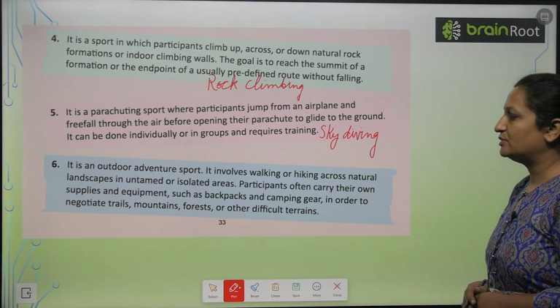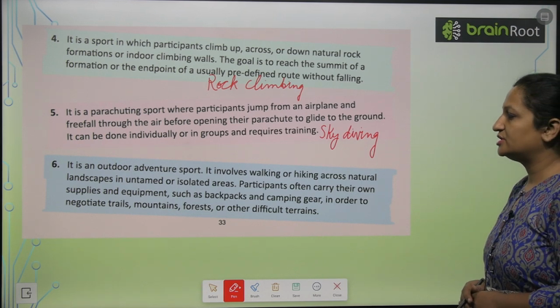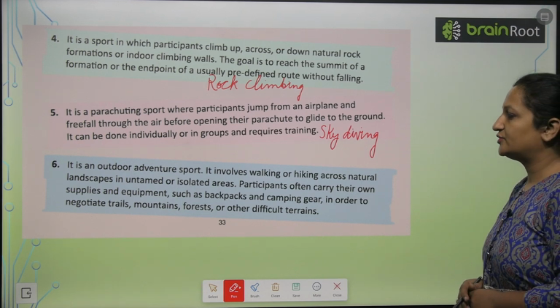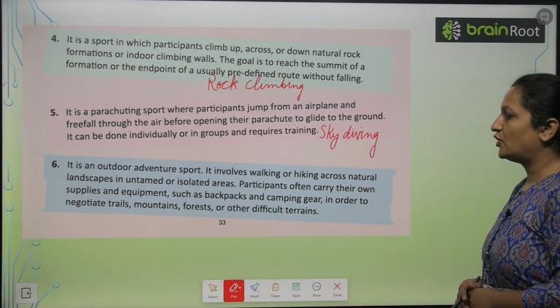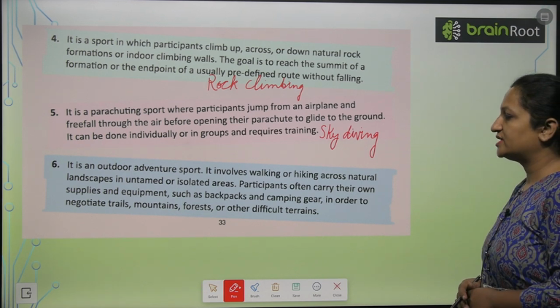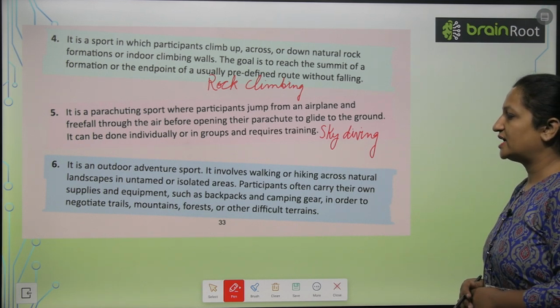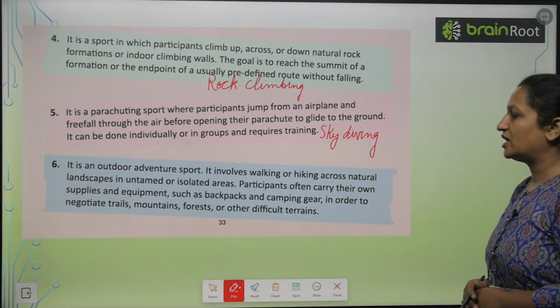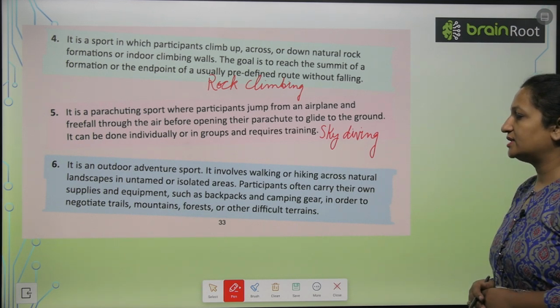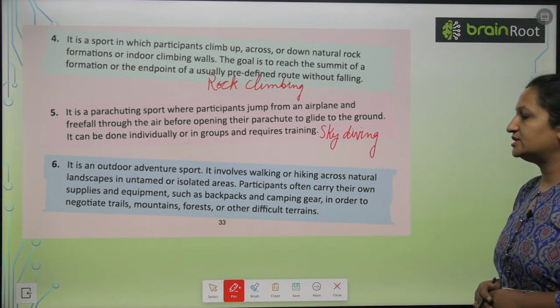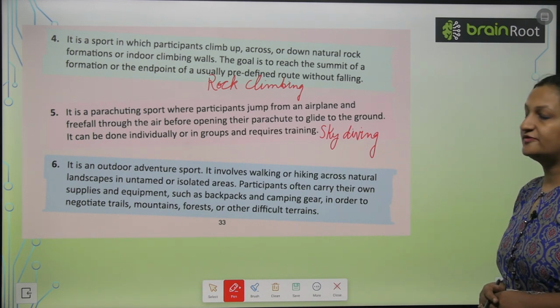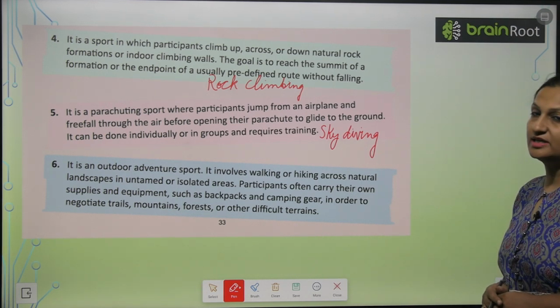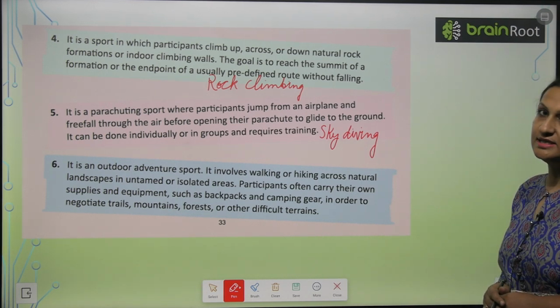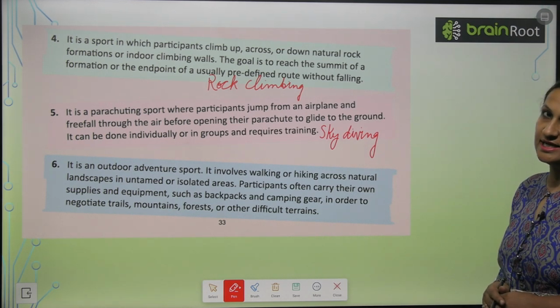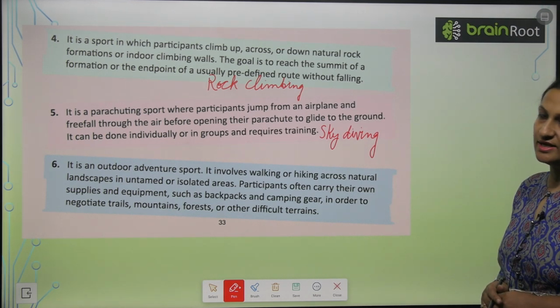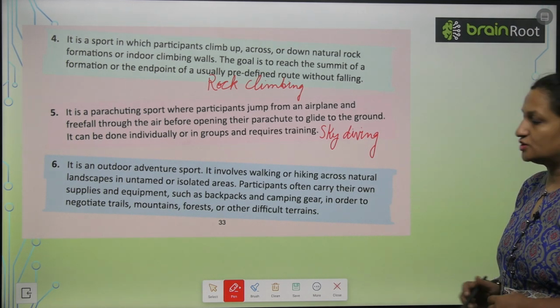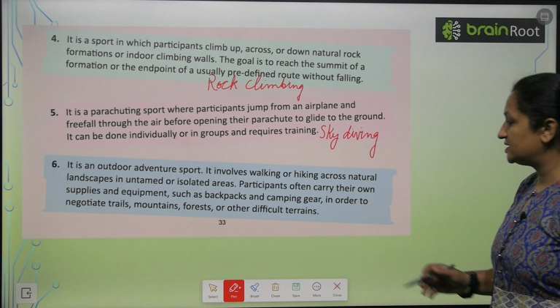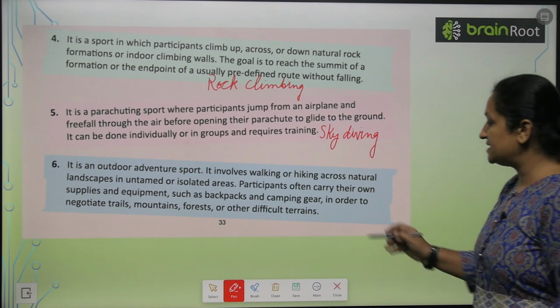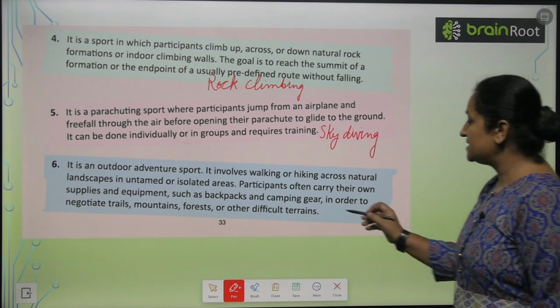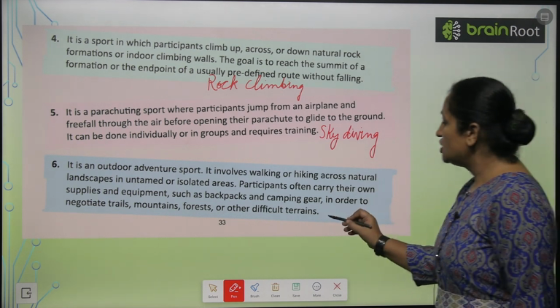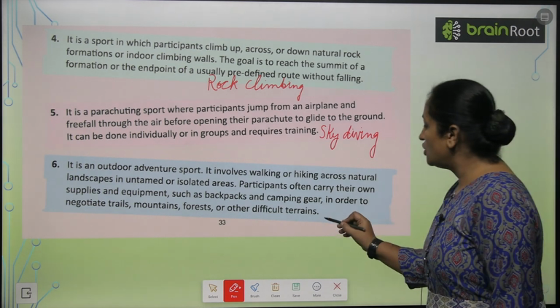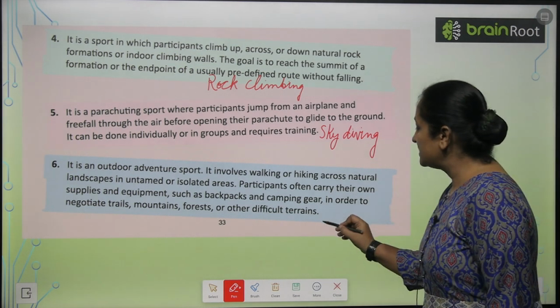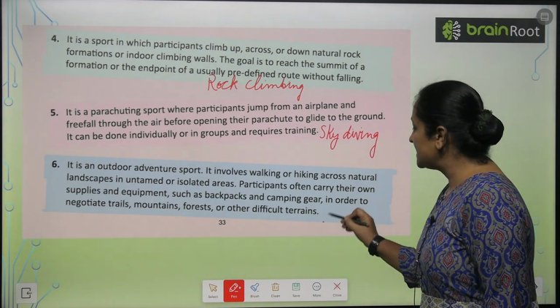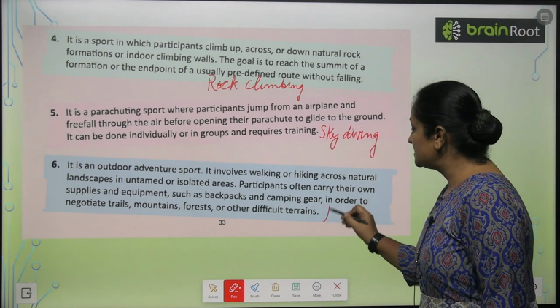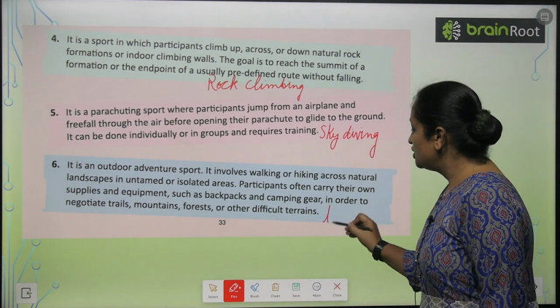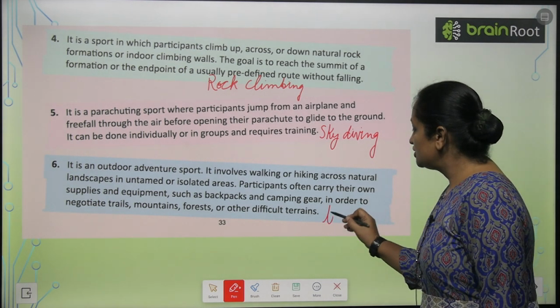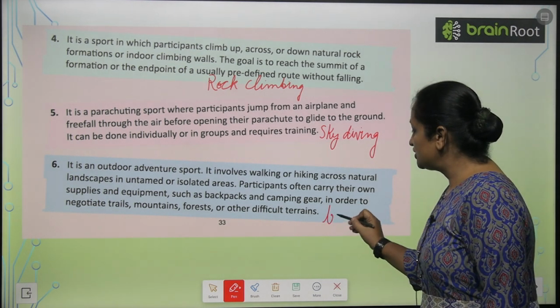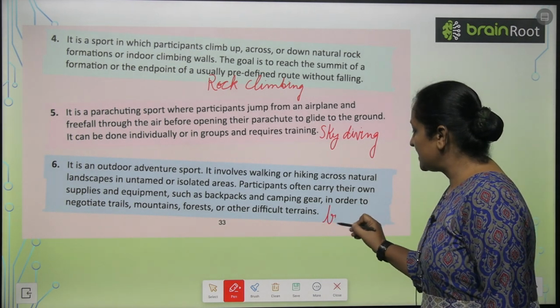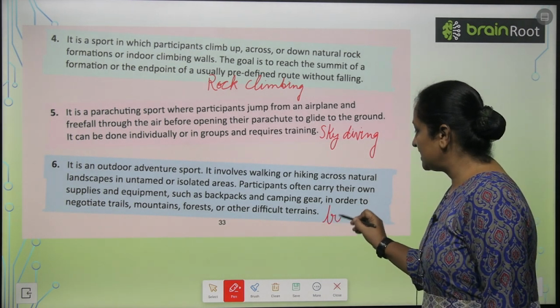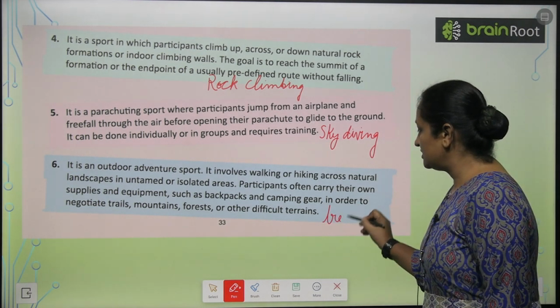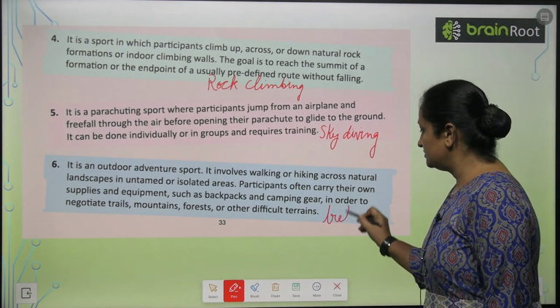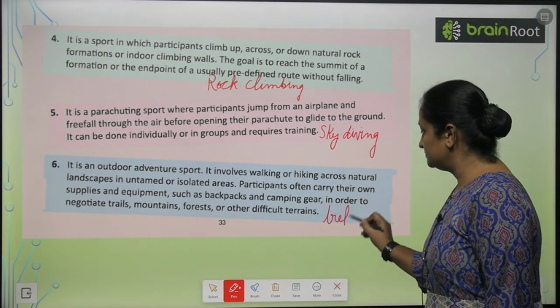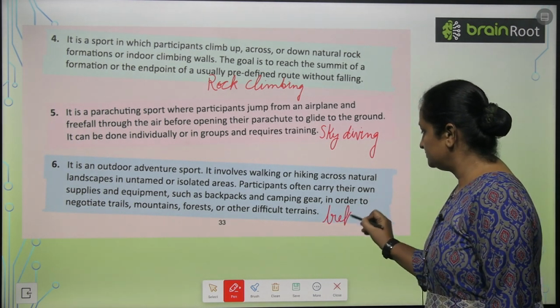mountains, forests, and other difficult terrains. So this is called trekking.